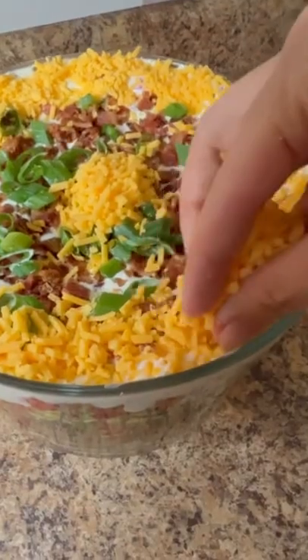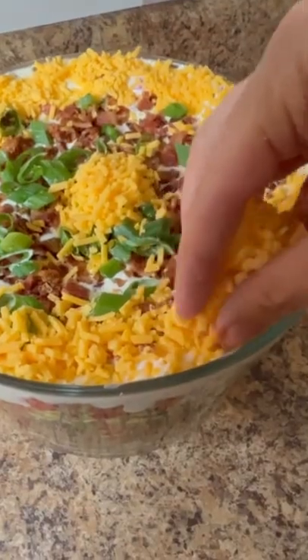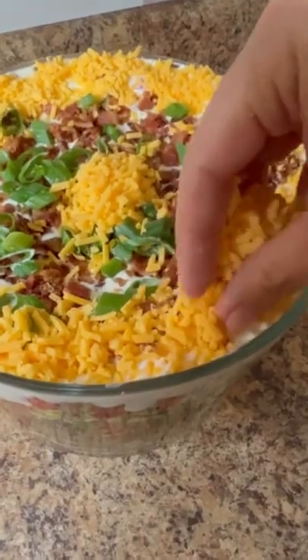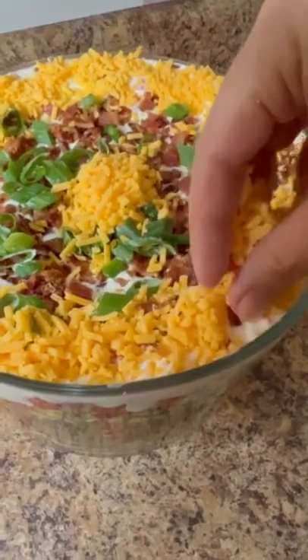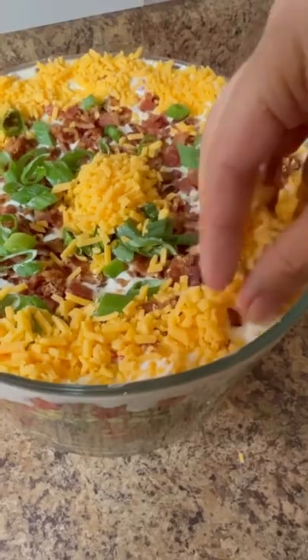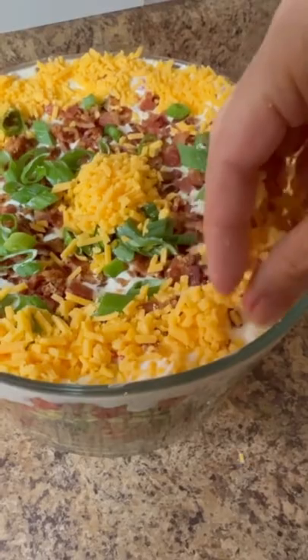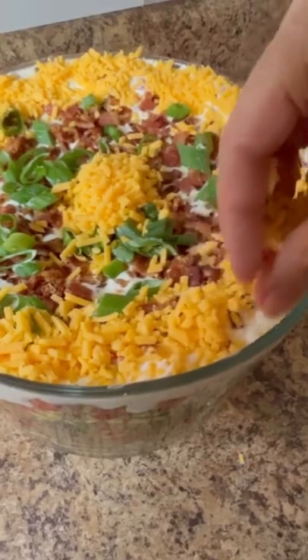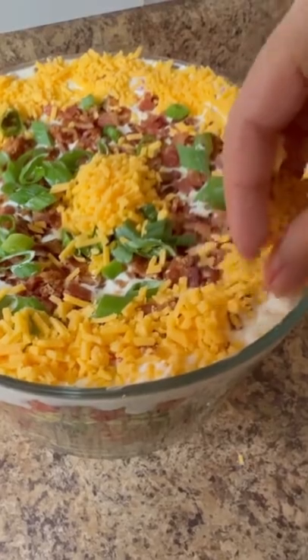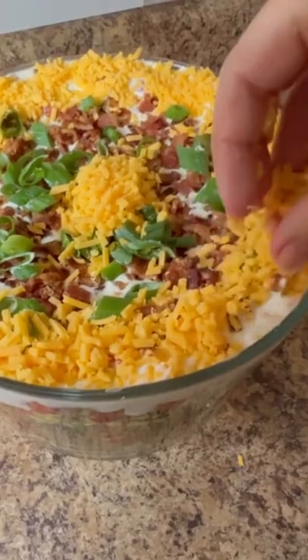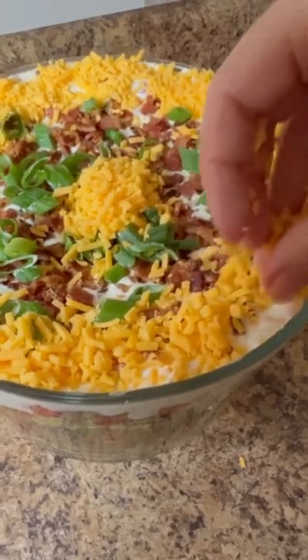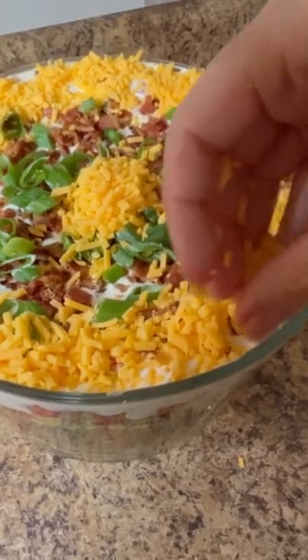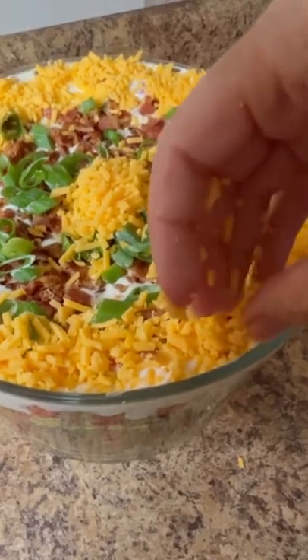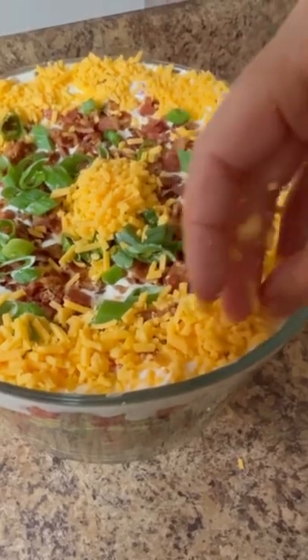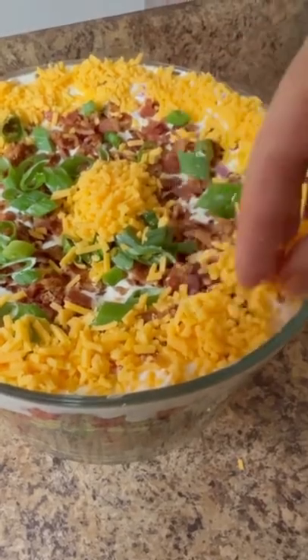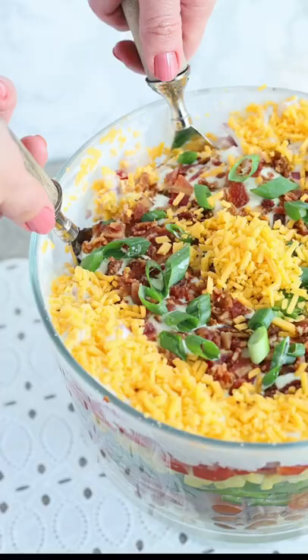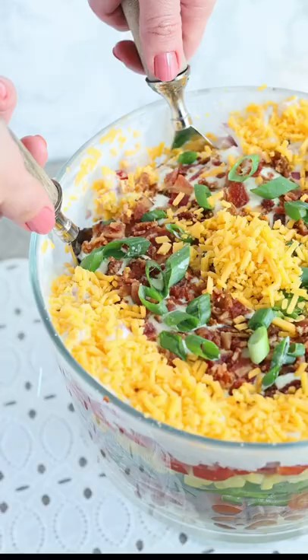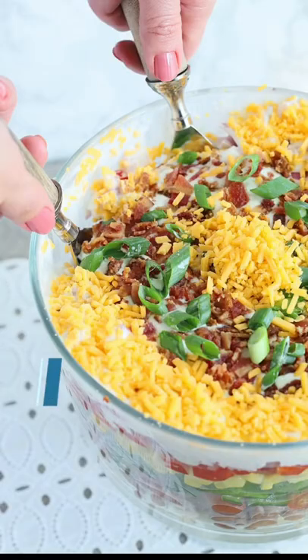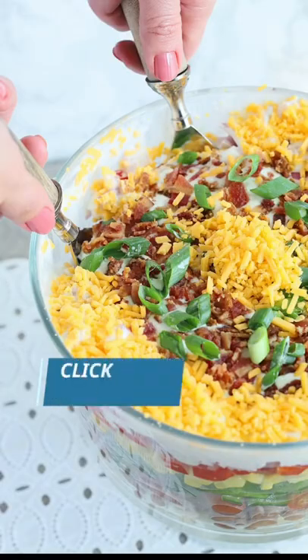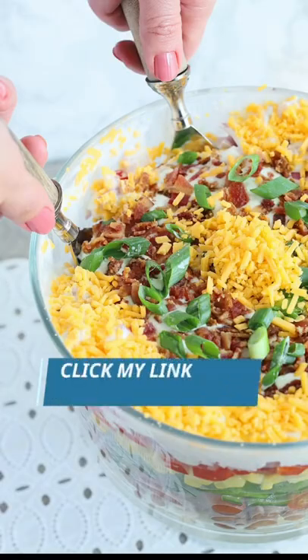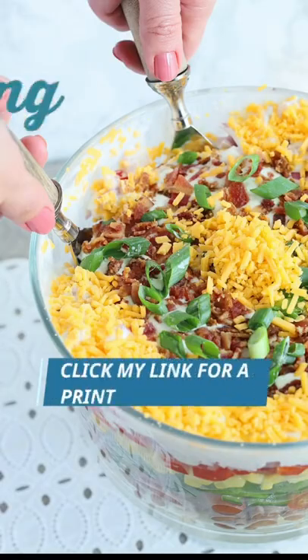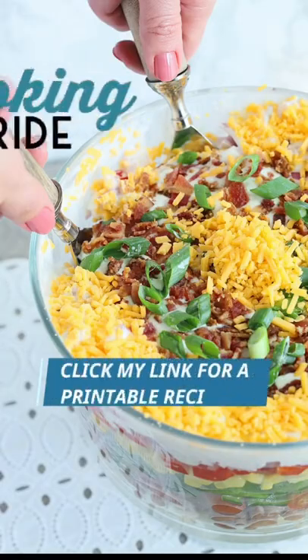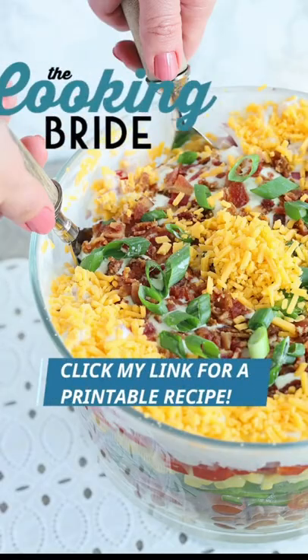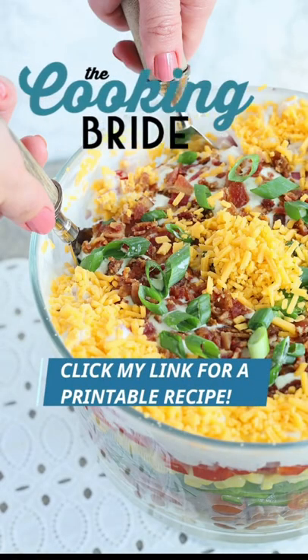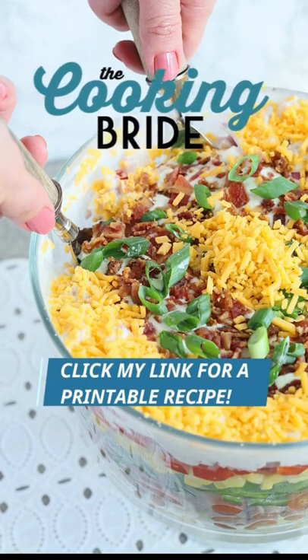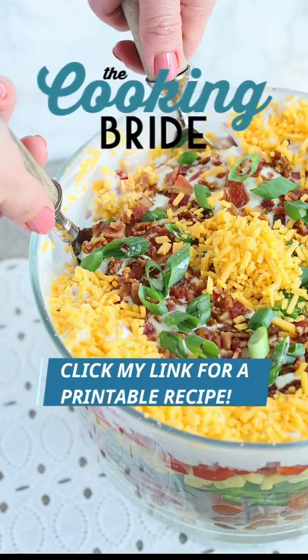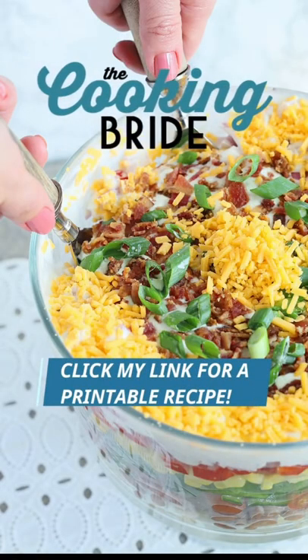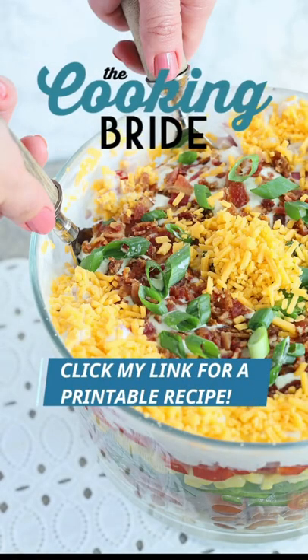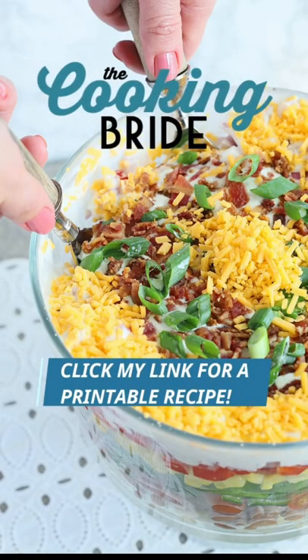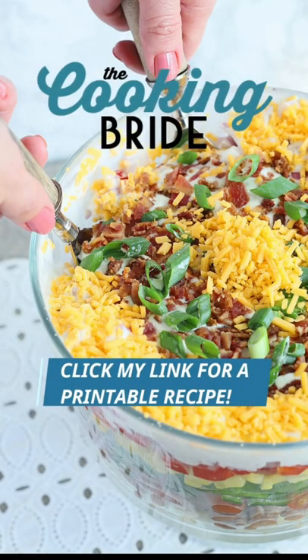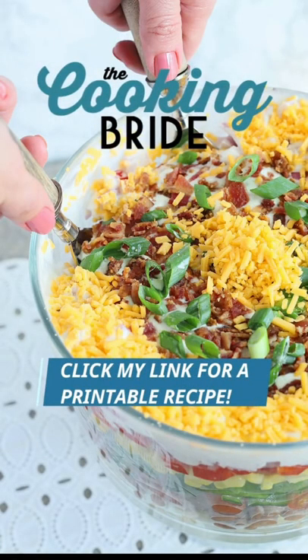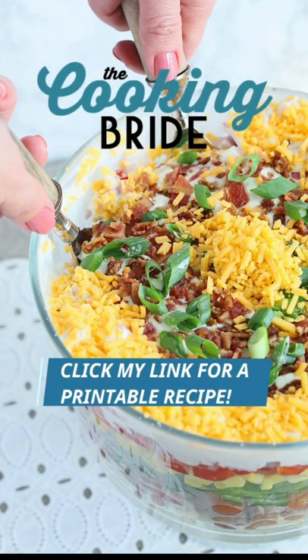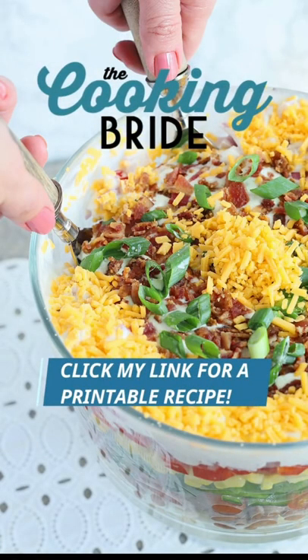Finish the salad with one cup of shredded cheddar cheese. Cover the salad and chill for three hours before serving.